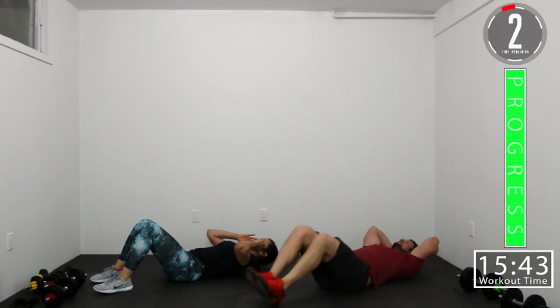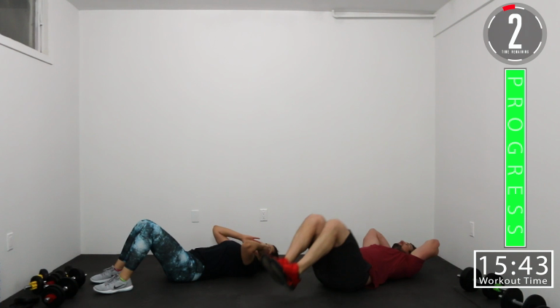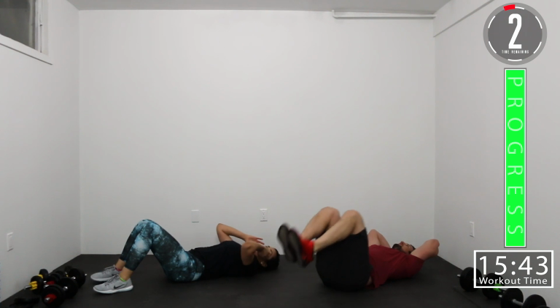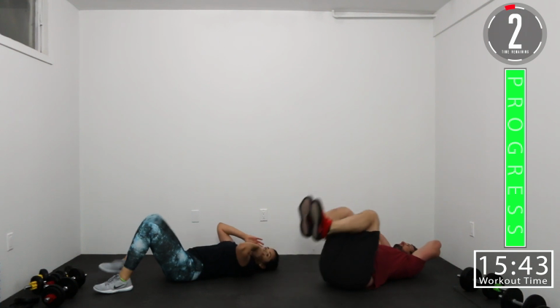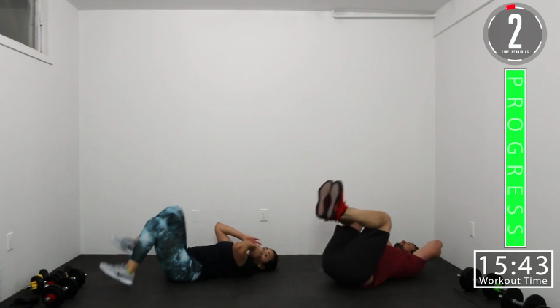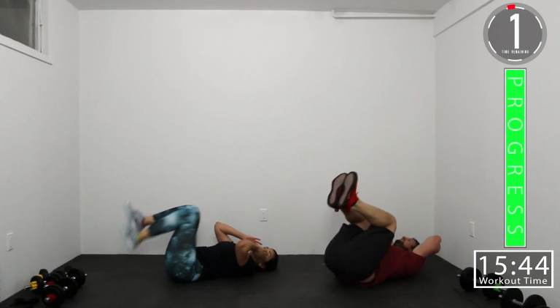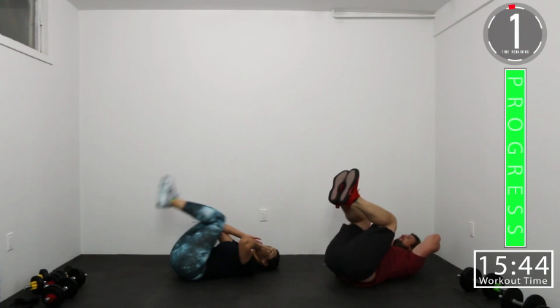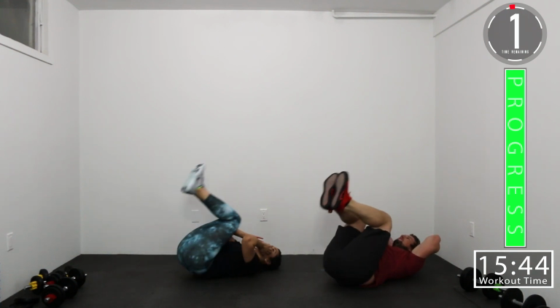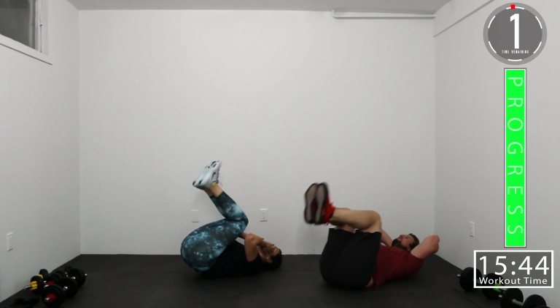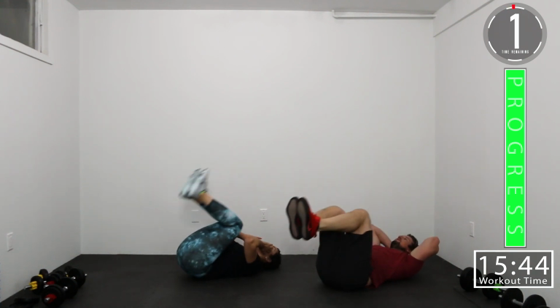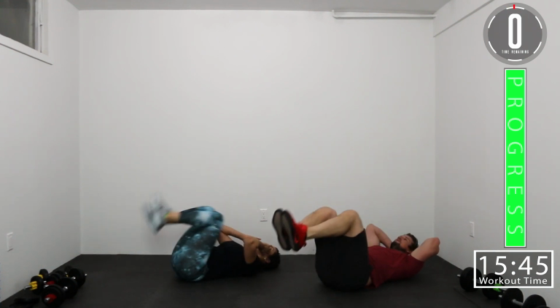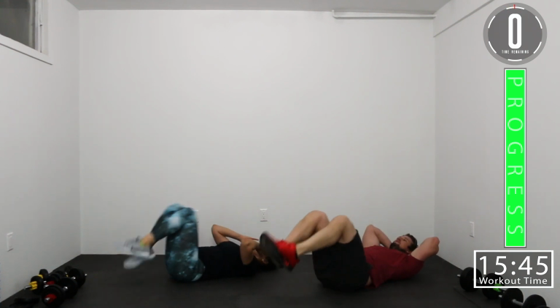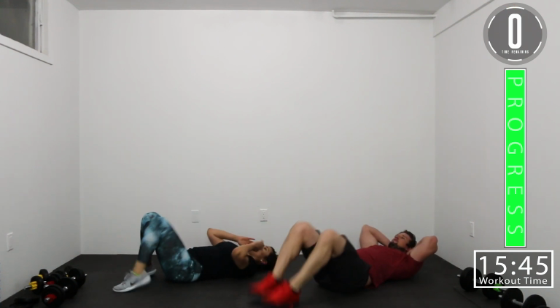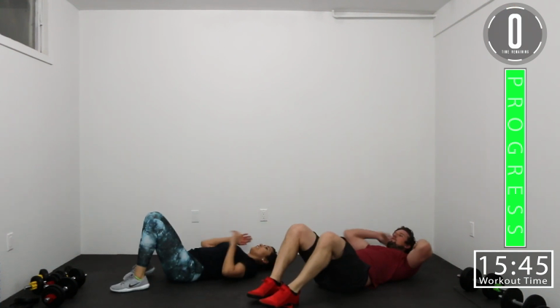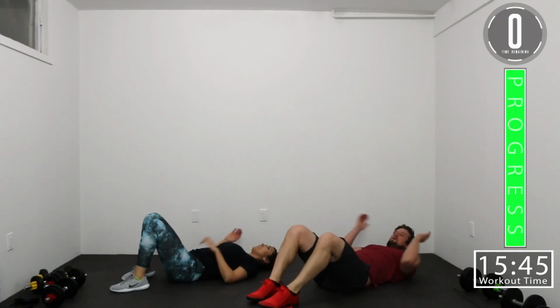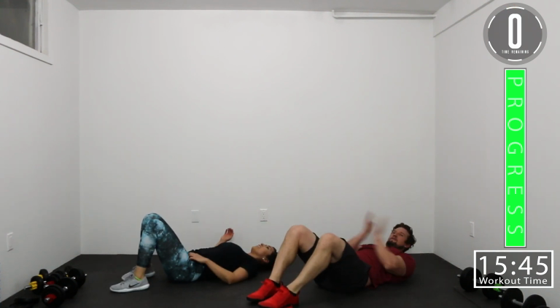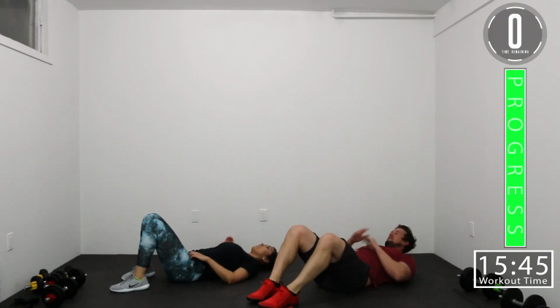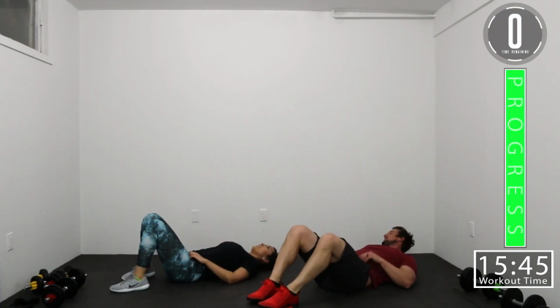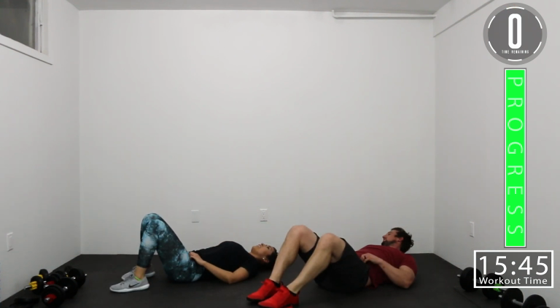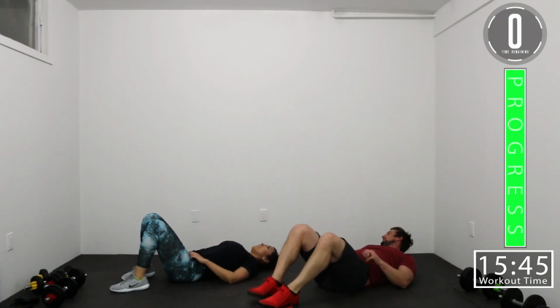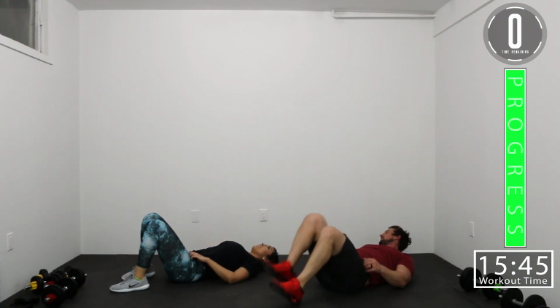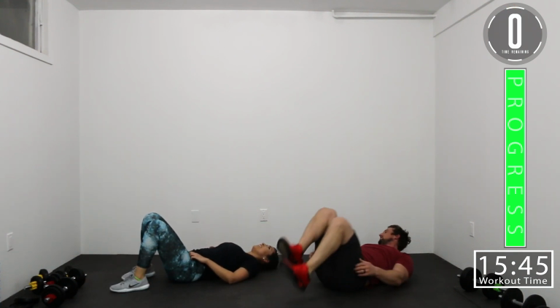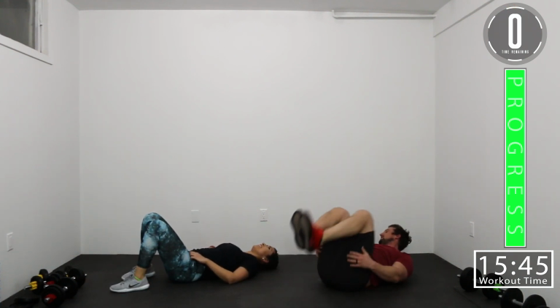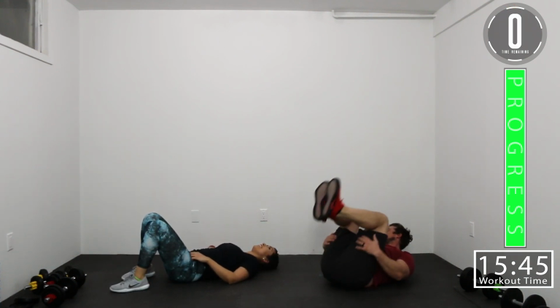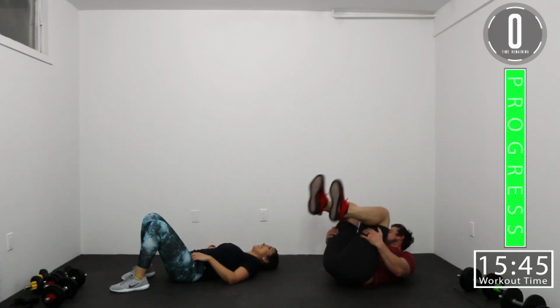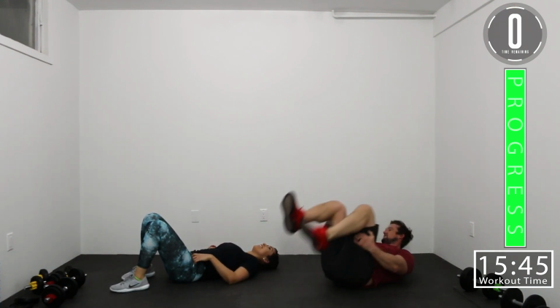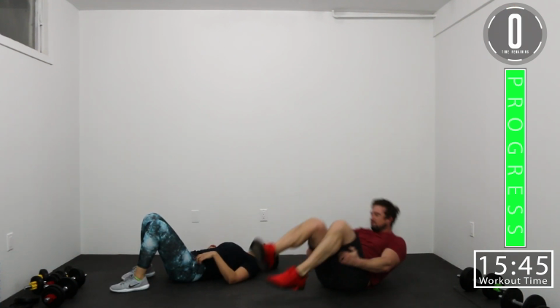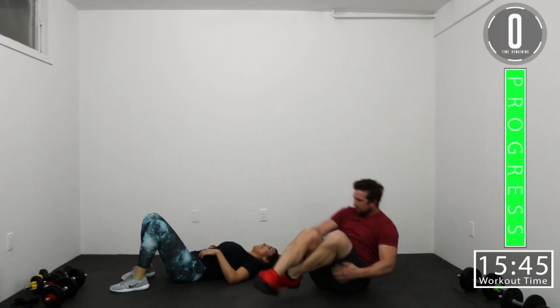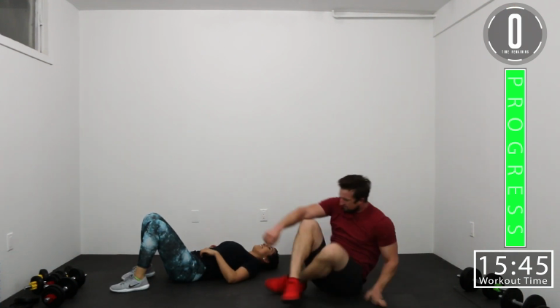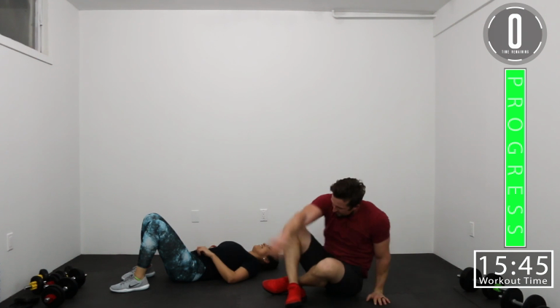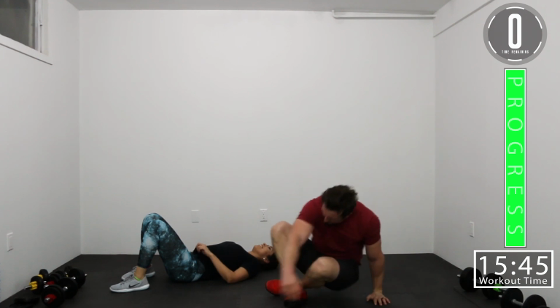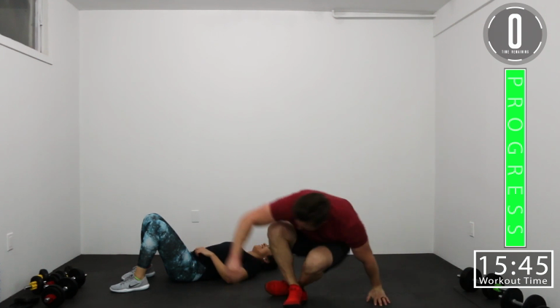Crunch, knee crunch. There we go. Good job.